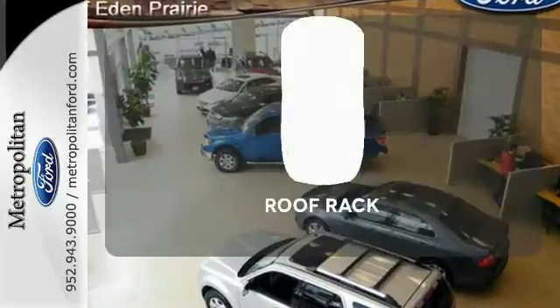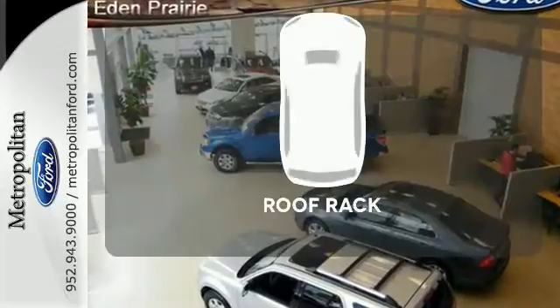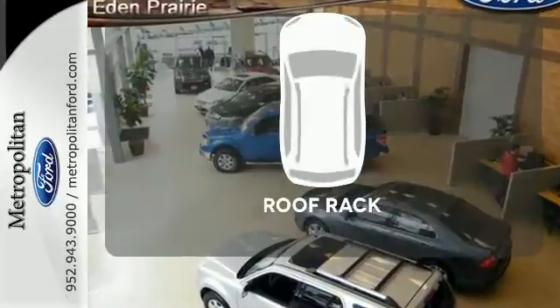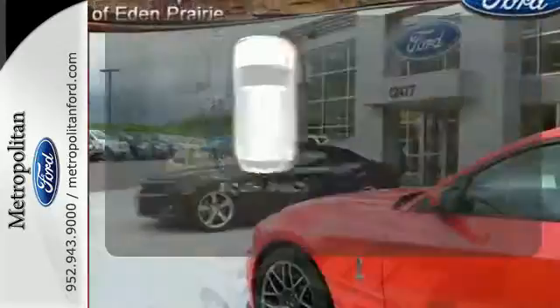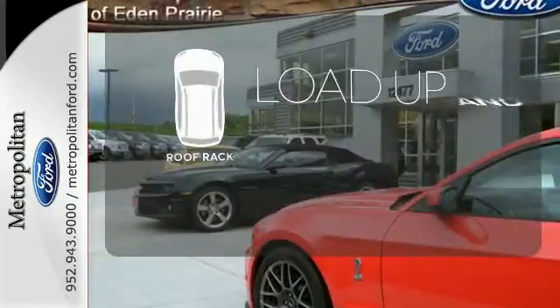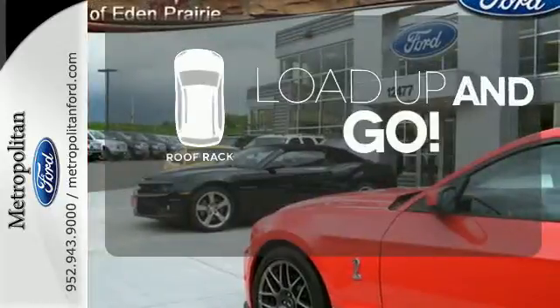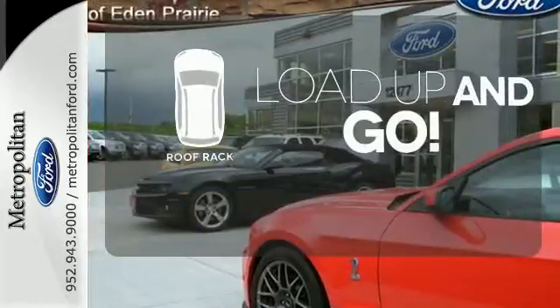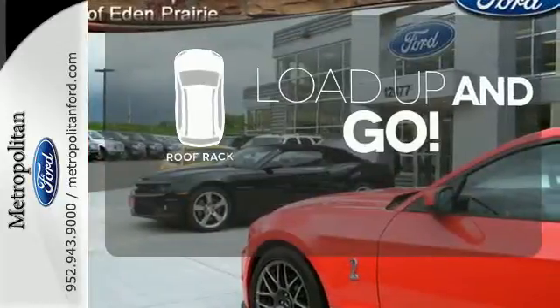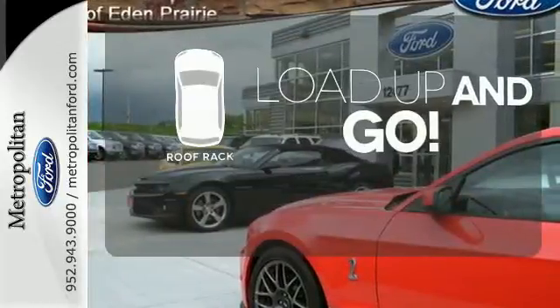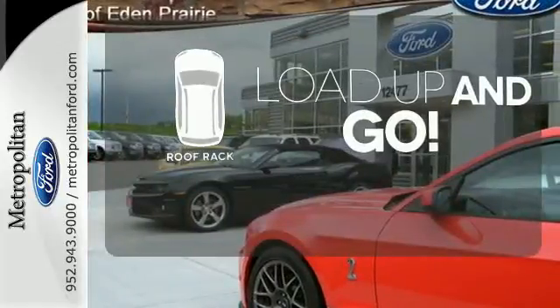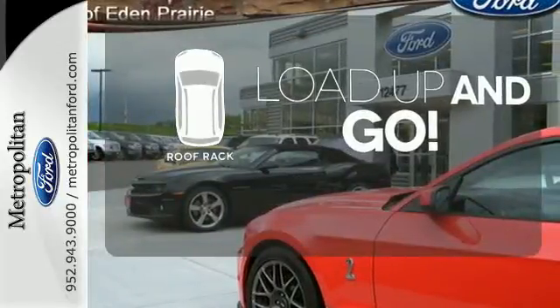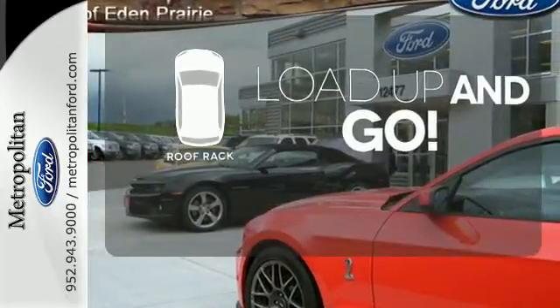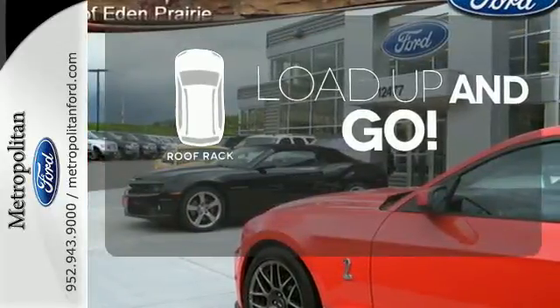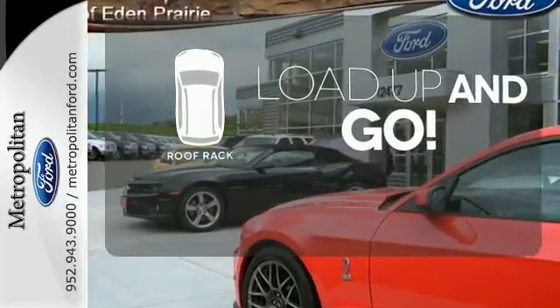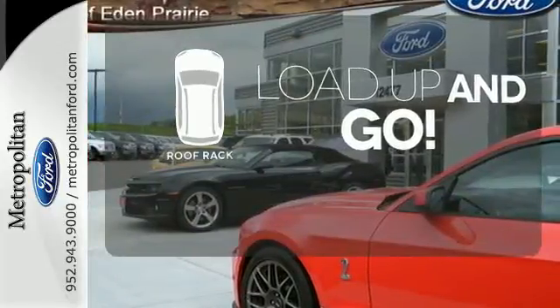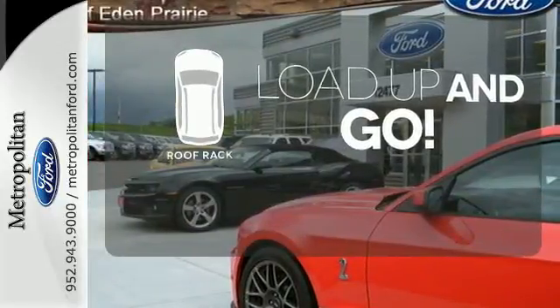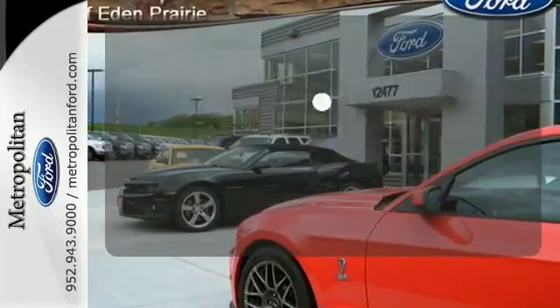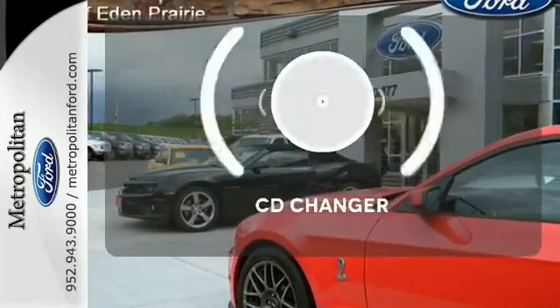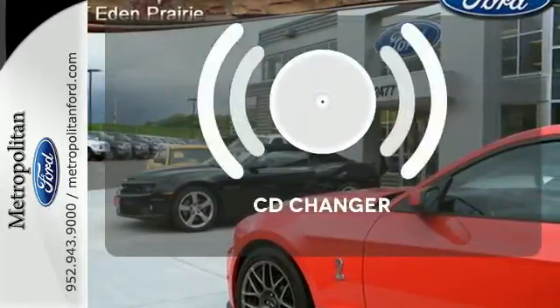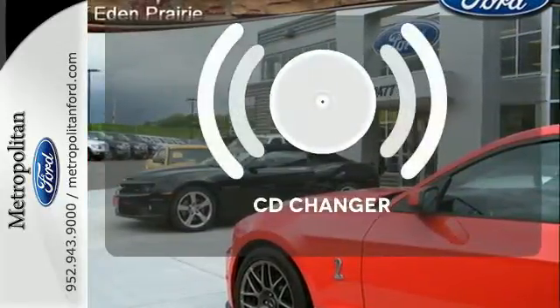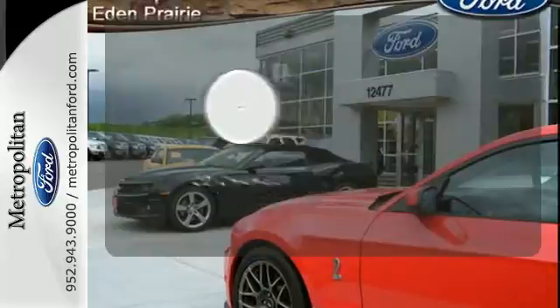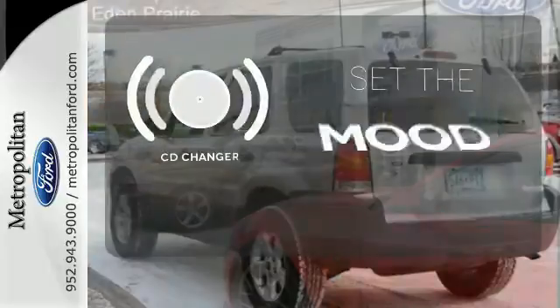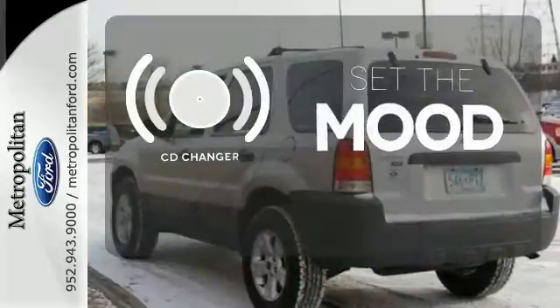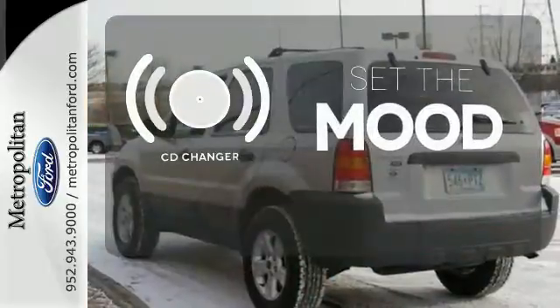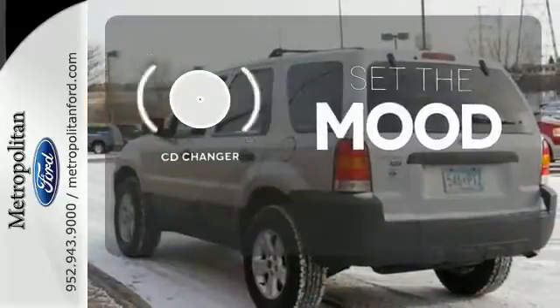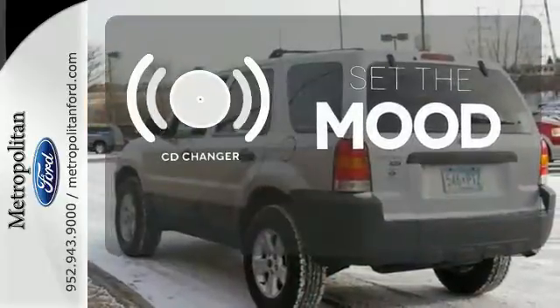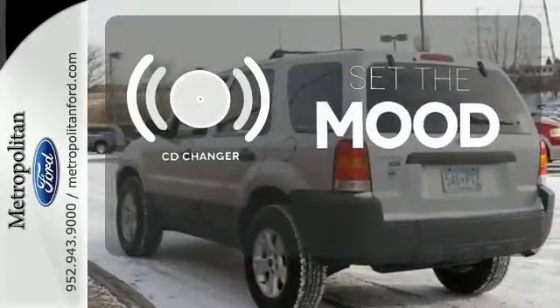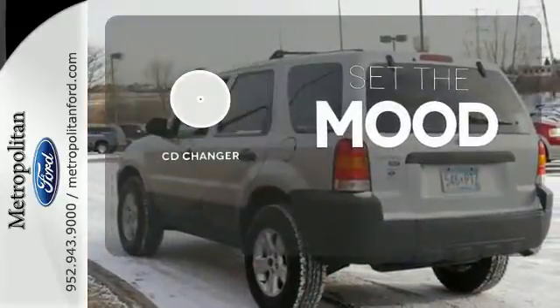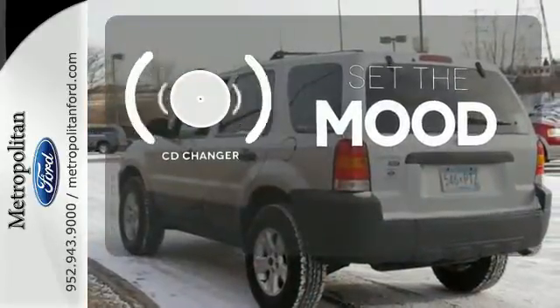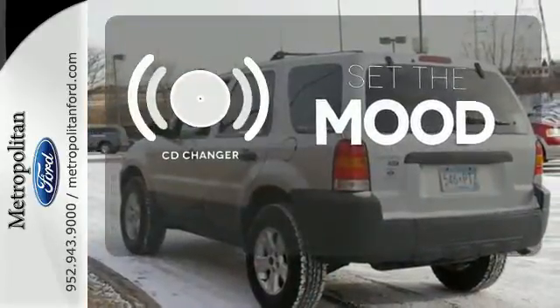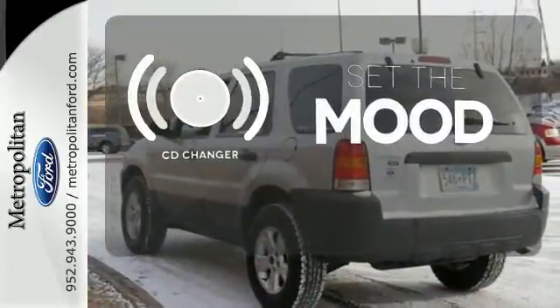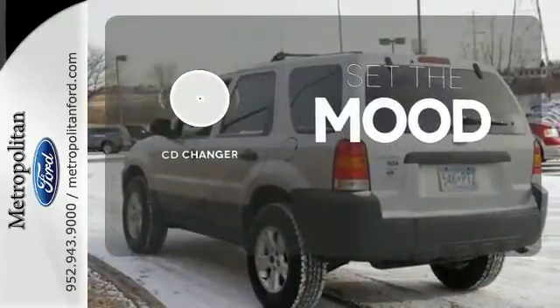Load up and go. Bring all your gear with the handy roof rack. No matter what mood you're in, you have the music to match it with the CD changer.